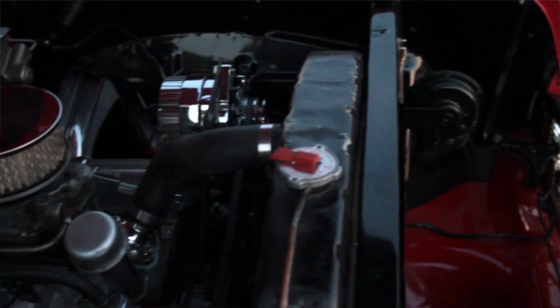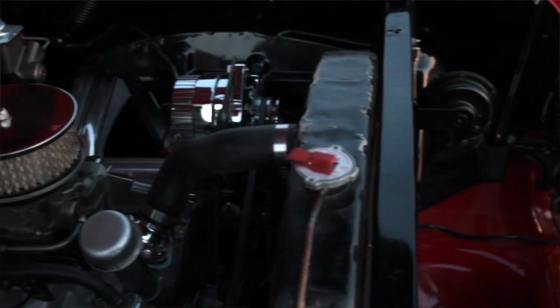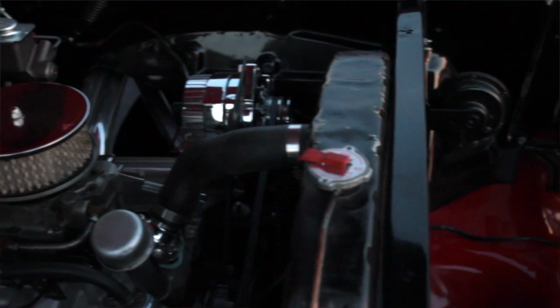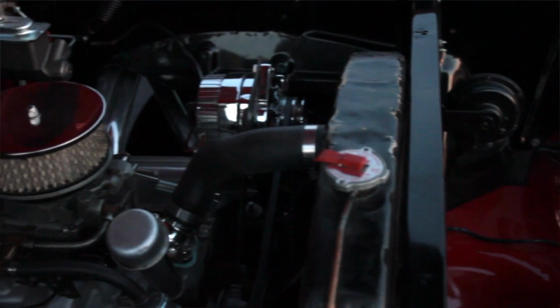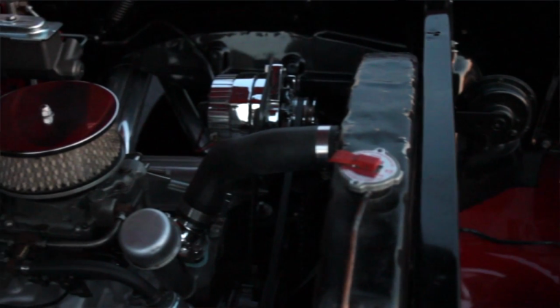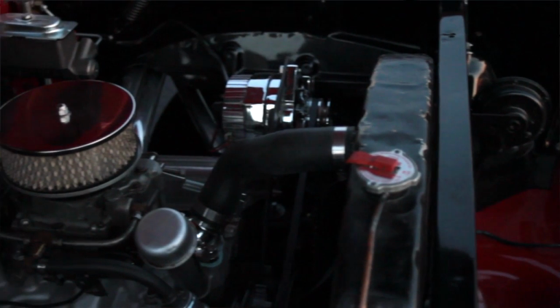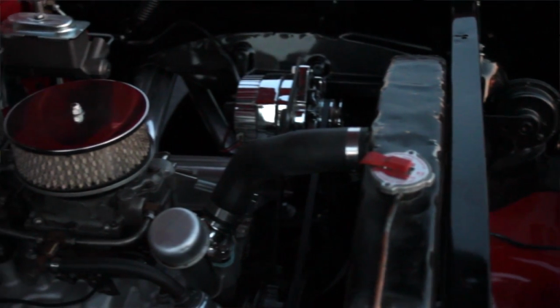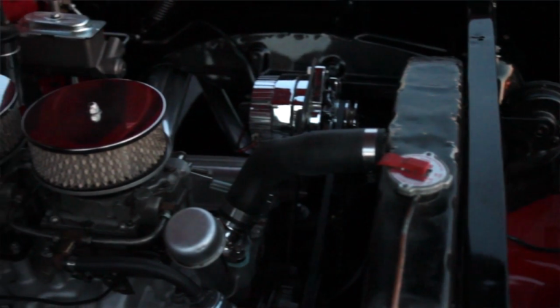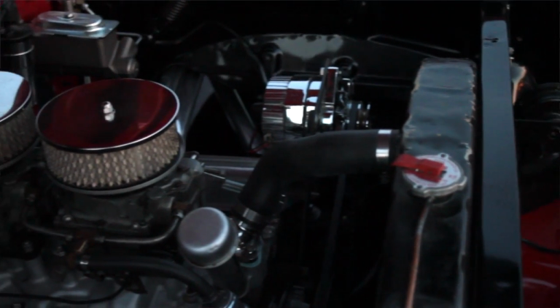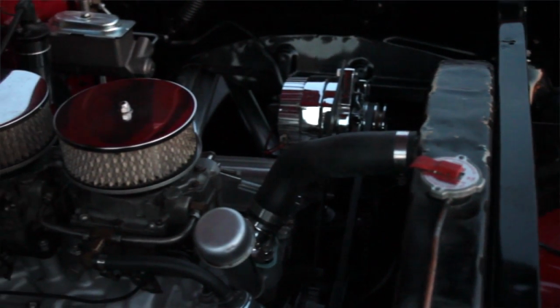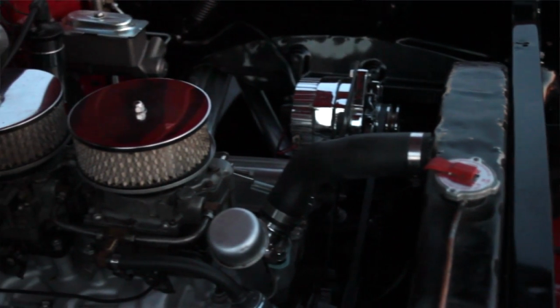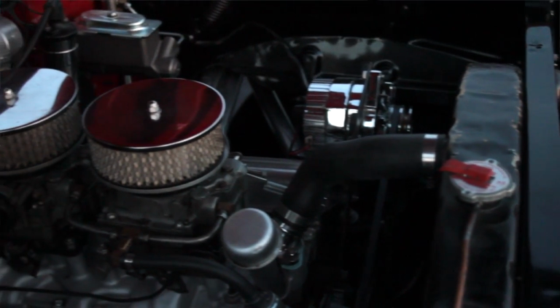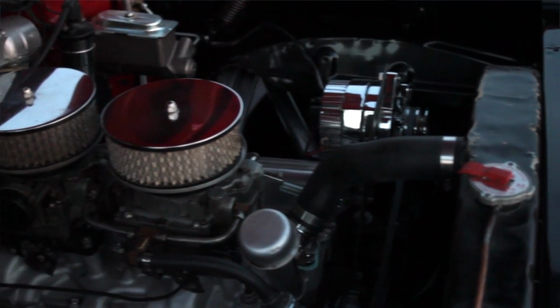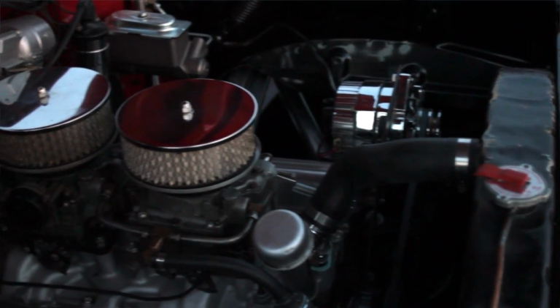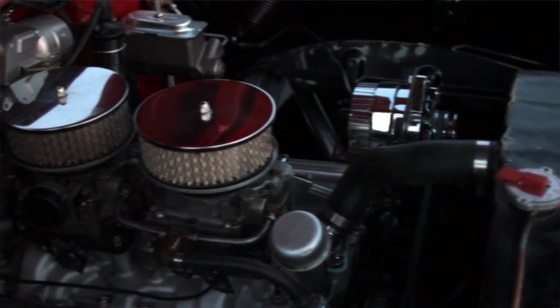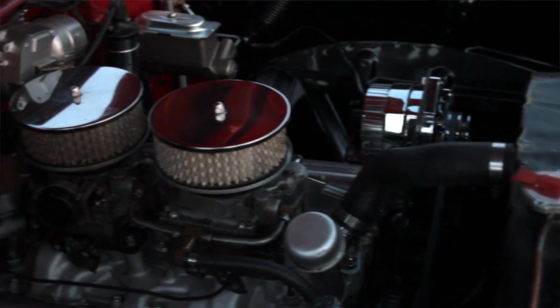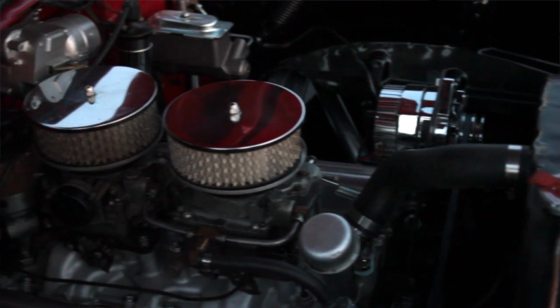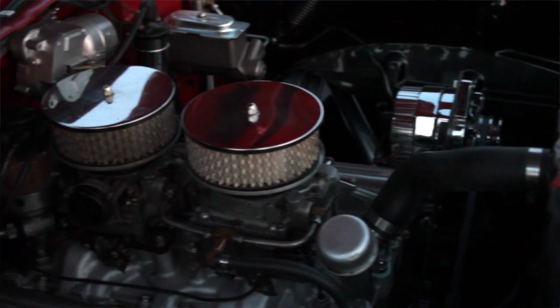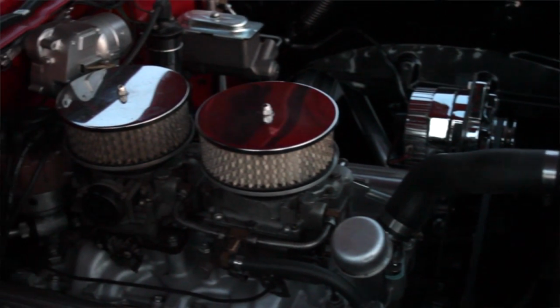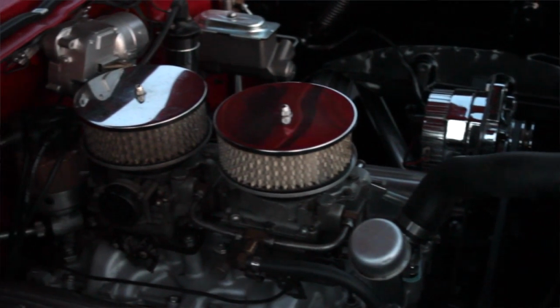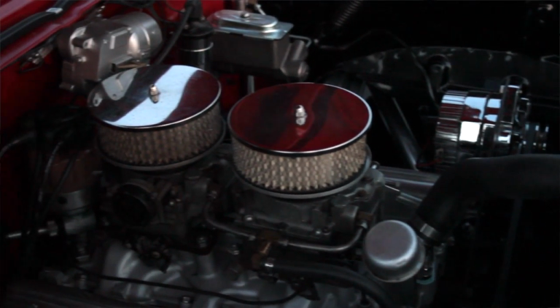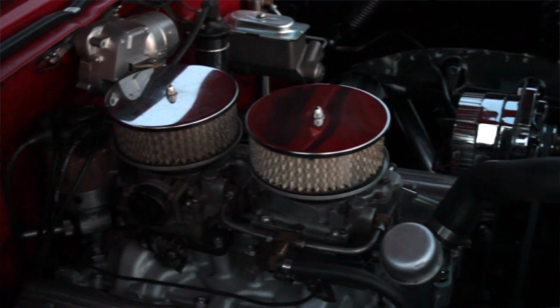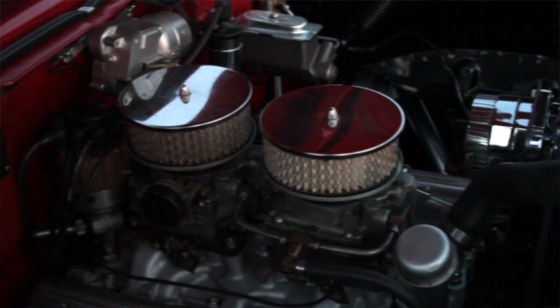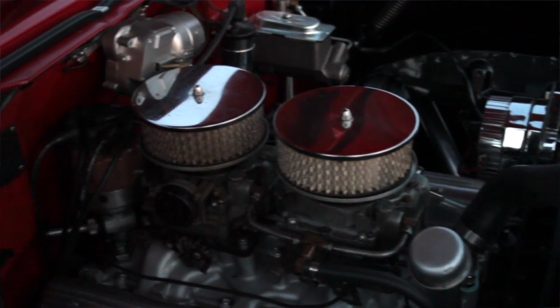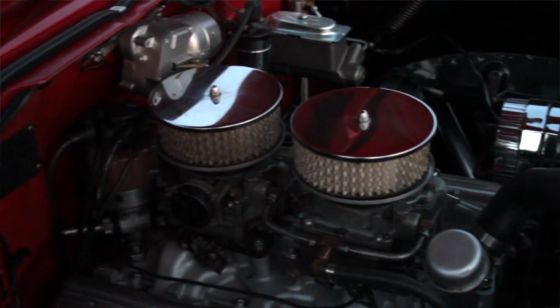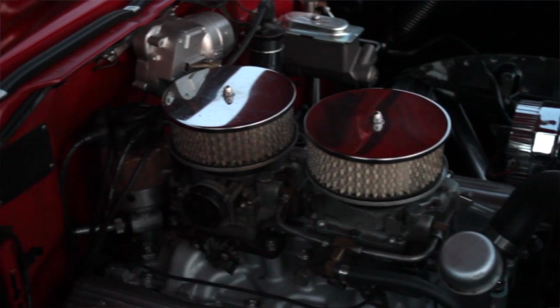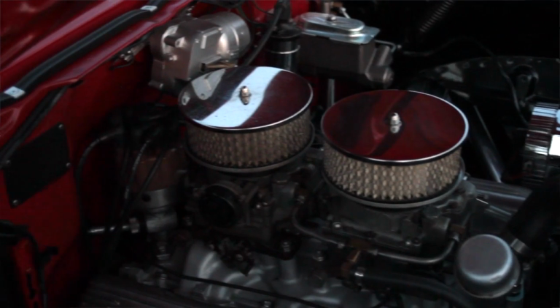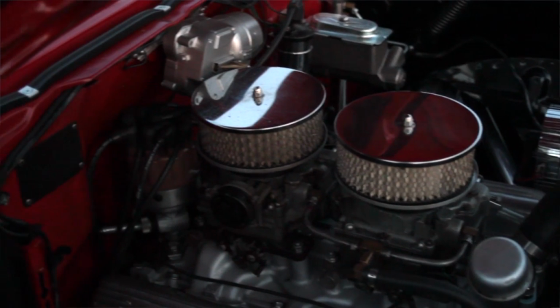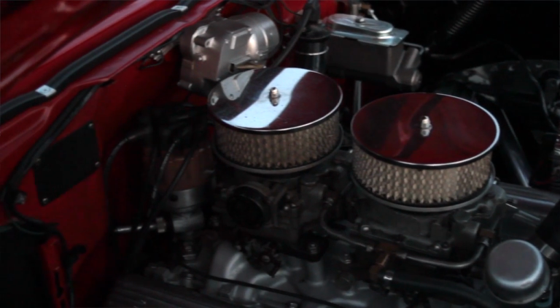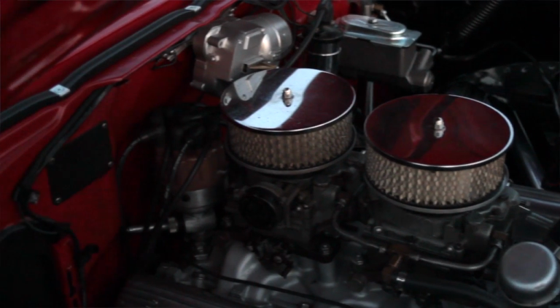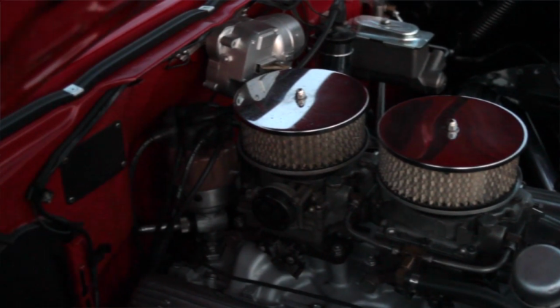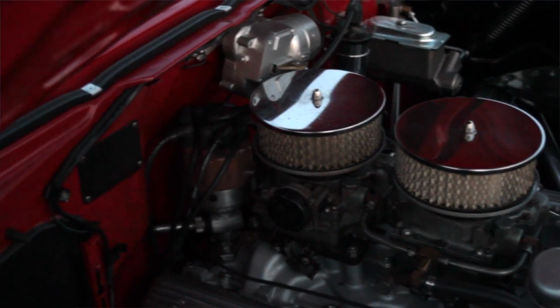How did it come into your possession? I found it on the internet about two years ago and went down to Greenville, South Carolina and purchased it.